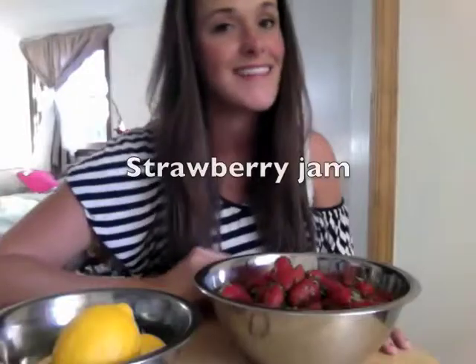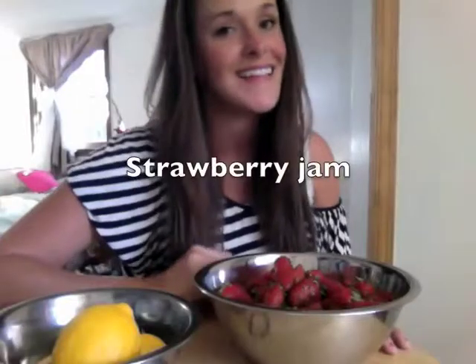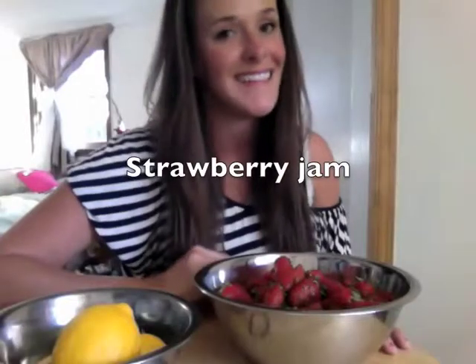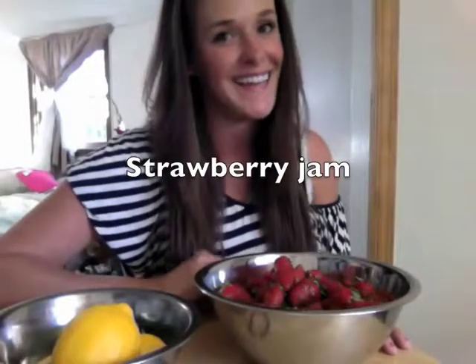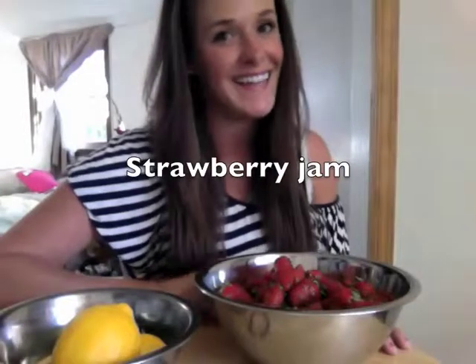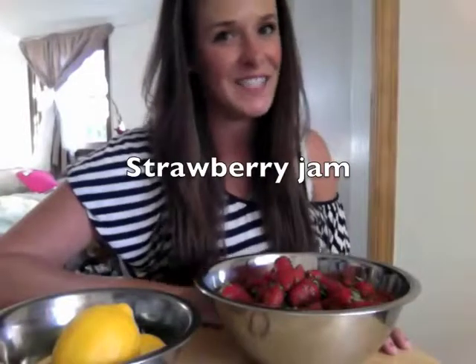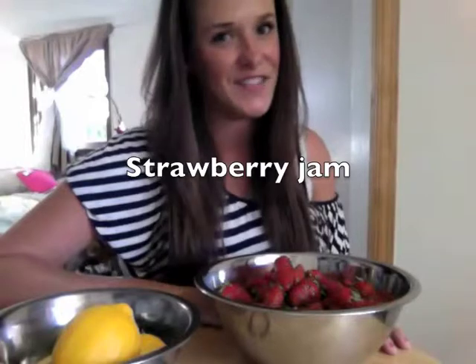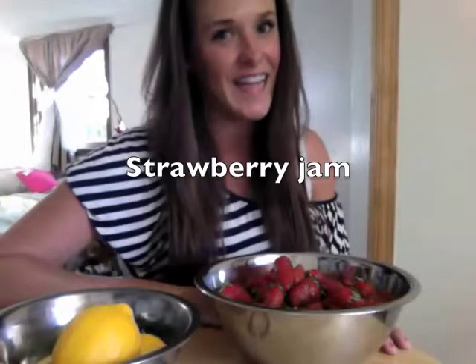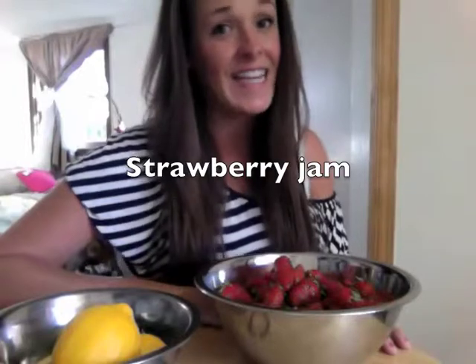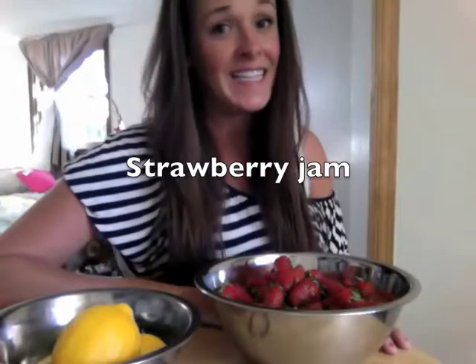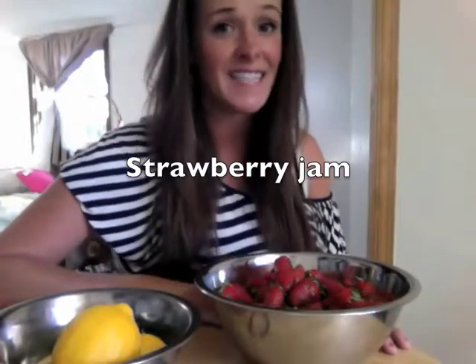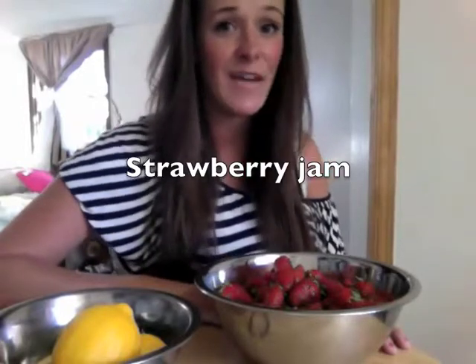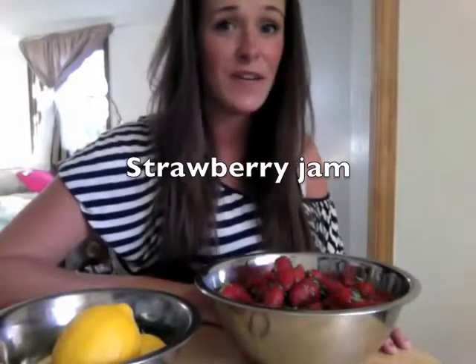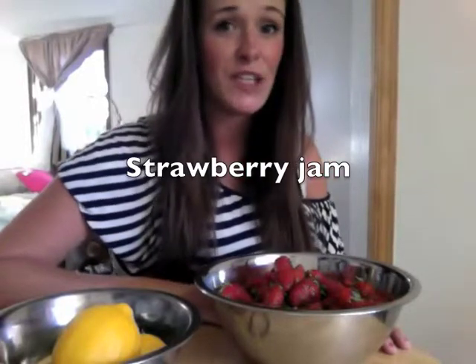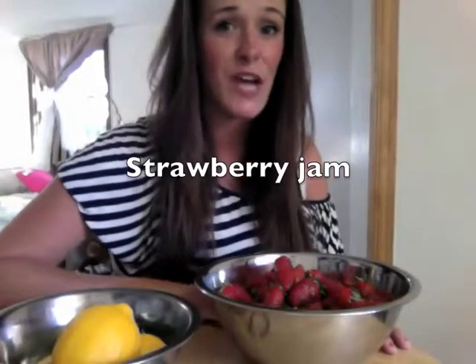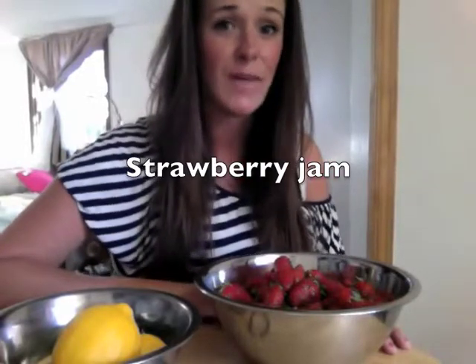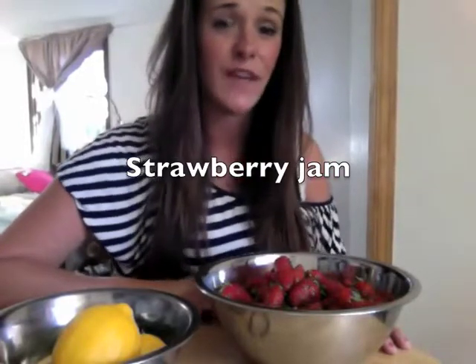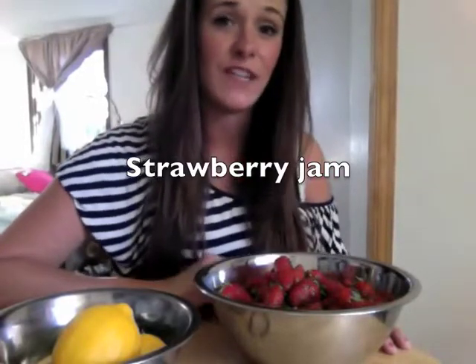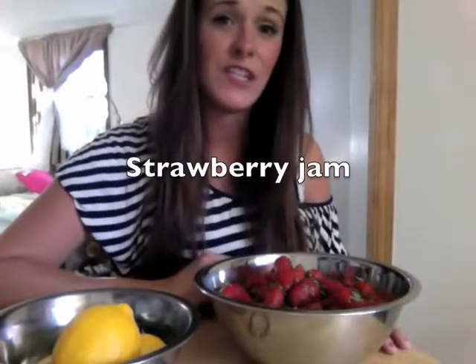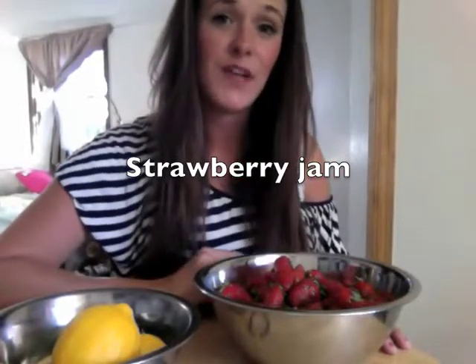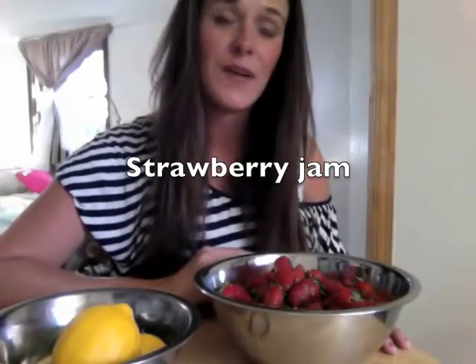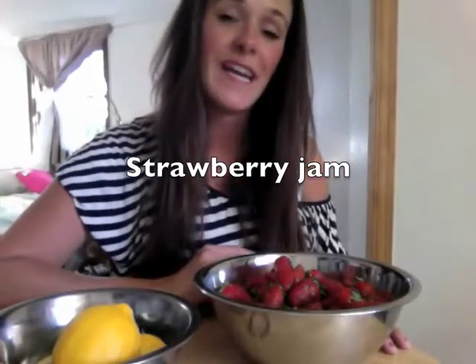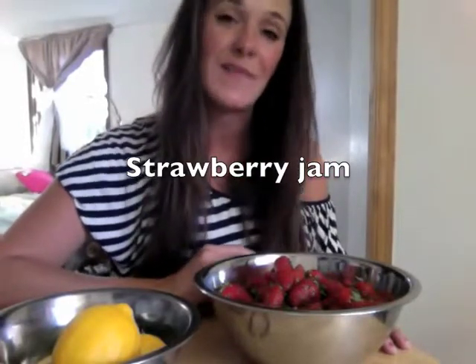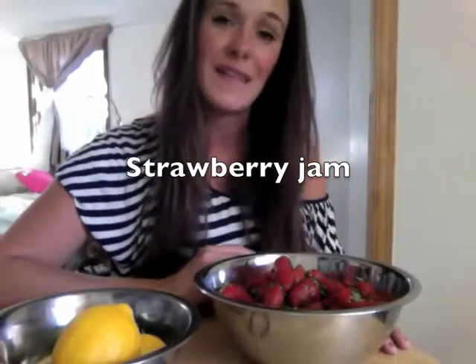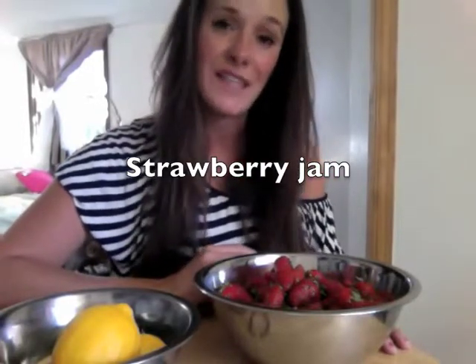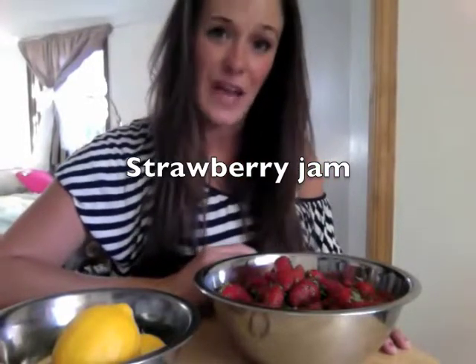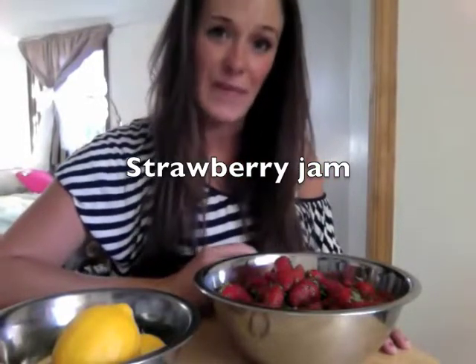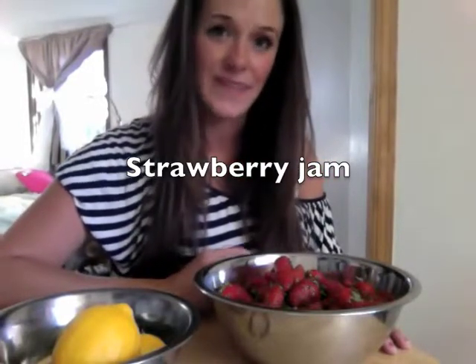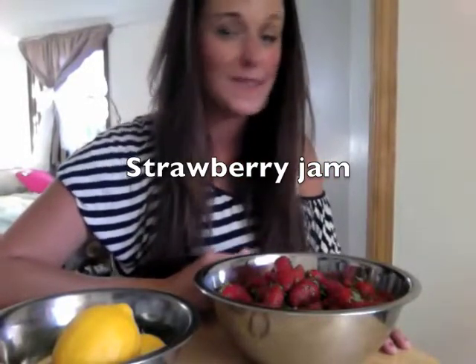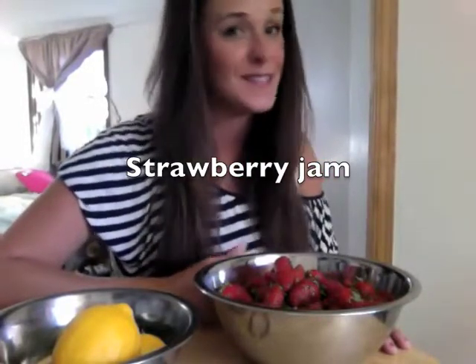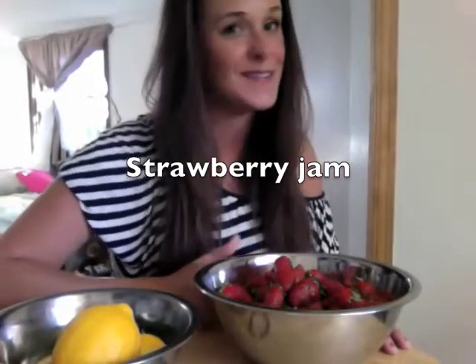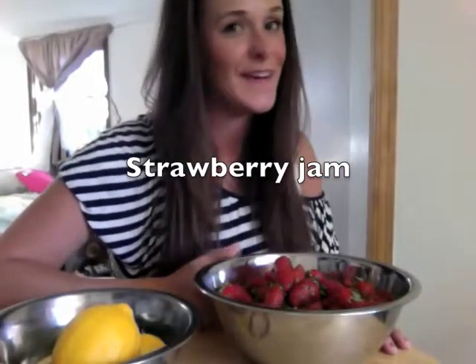Hey guys, it's Renee. Today I want to show you how to make fresh strawberry and mint jam. Let's get started.